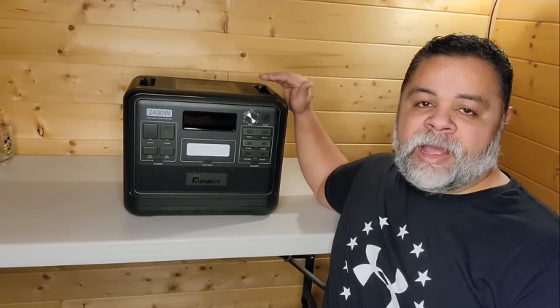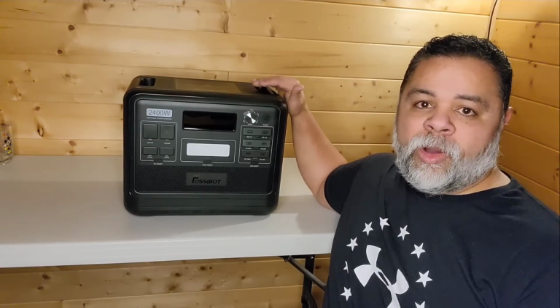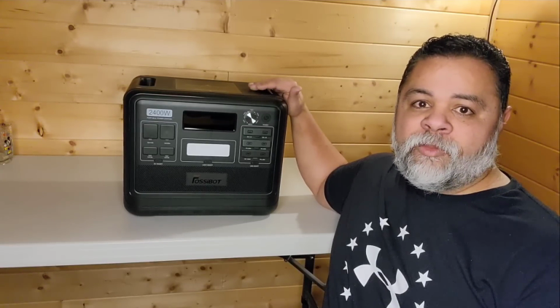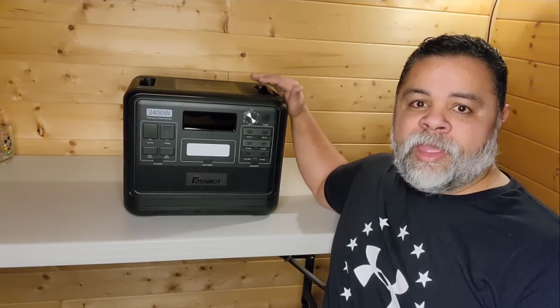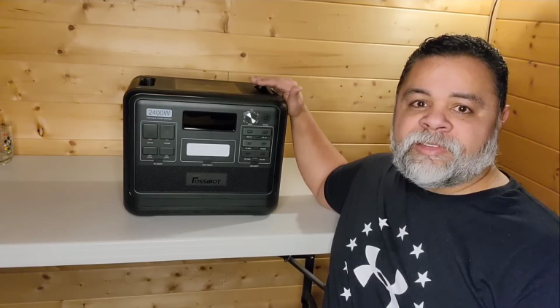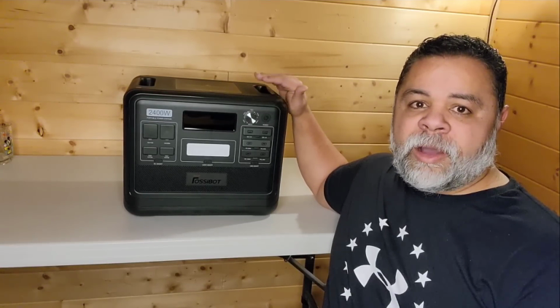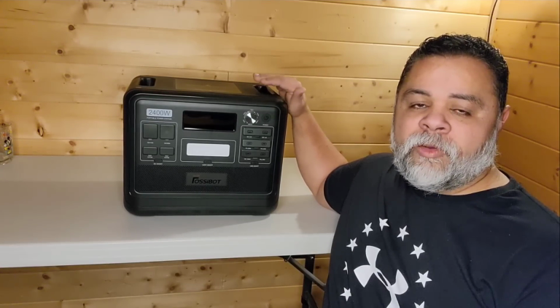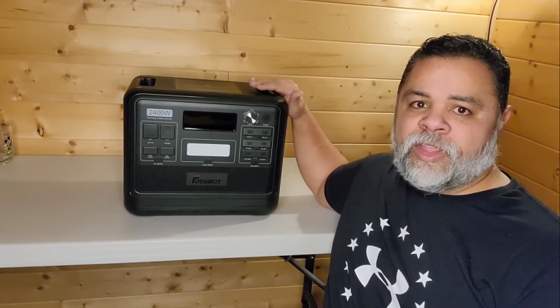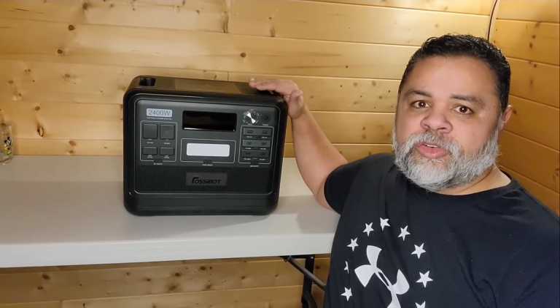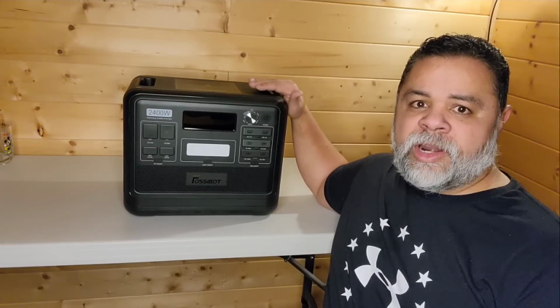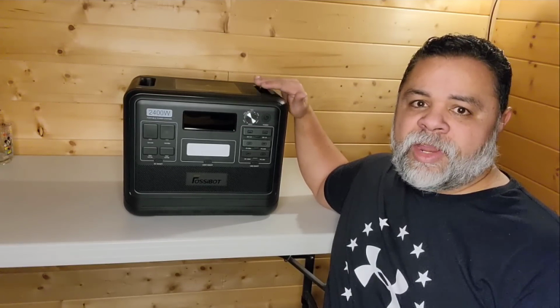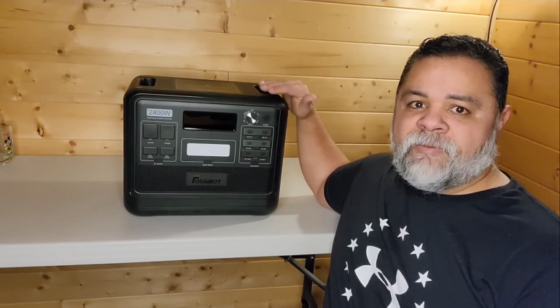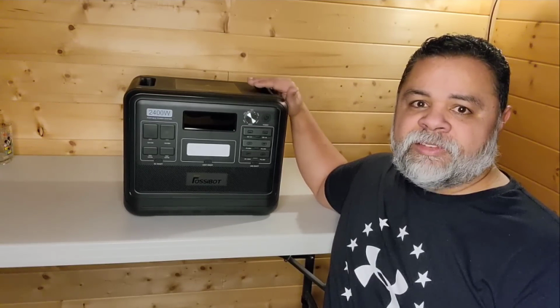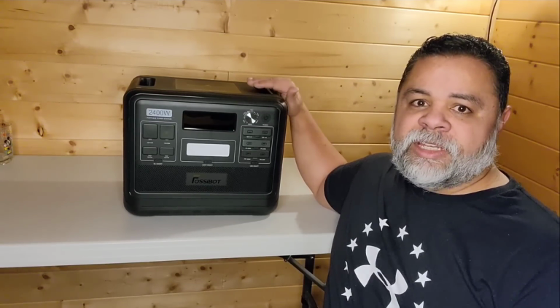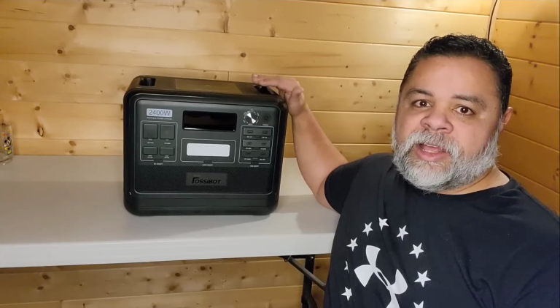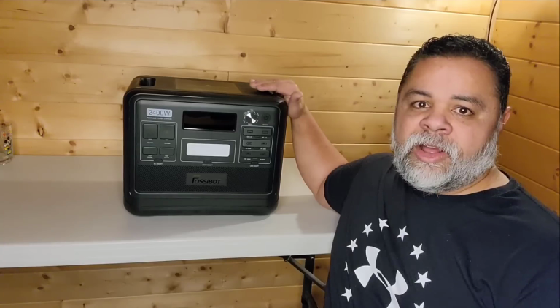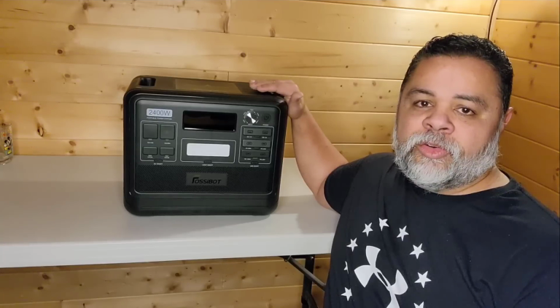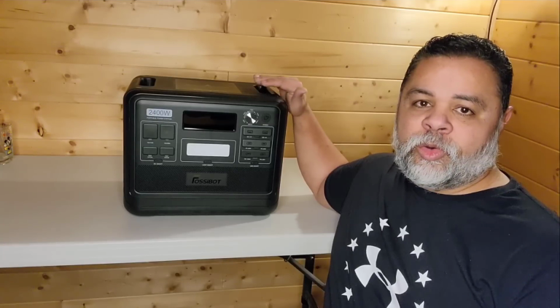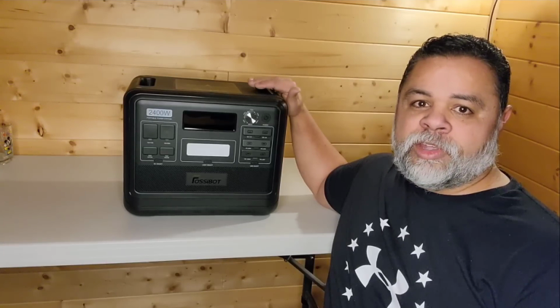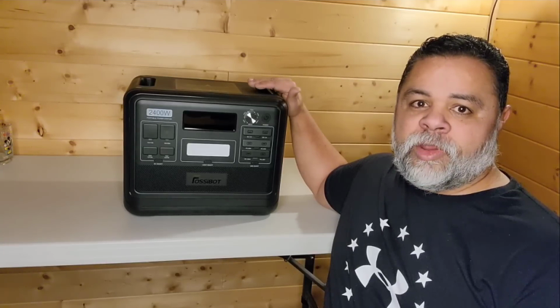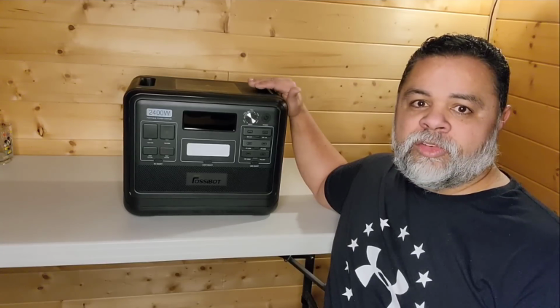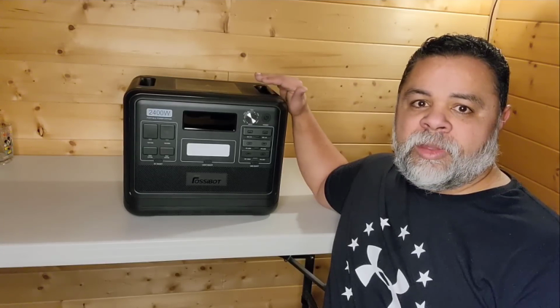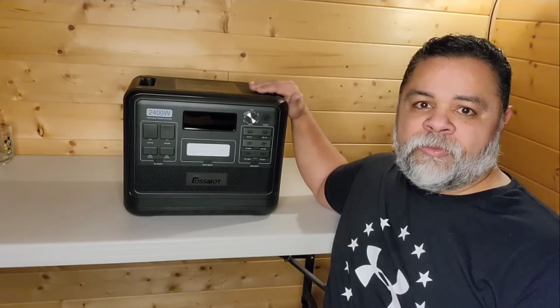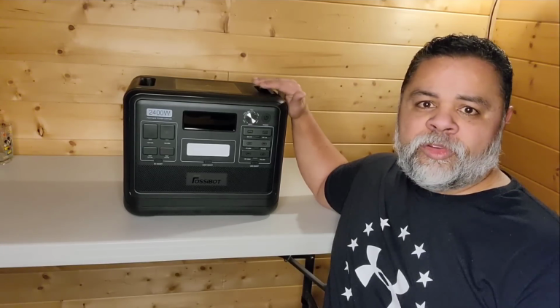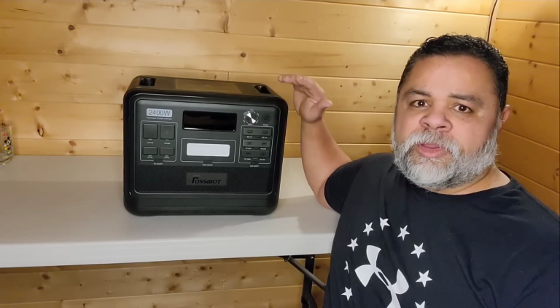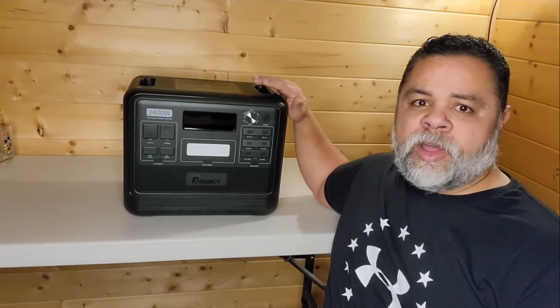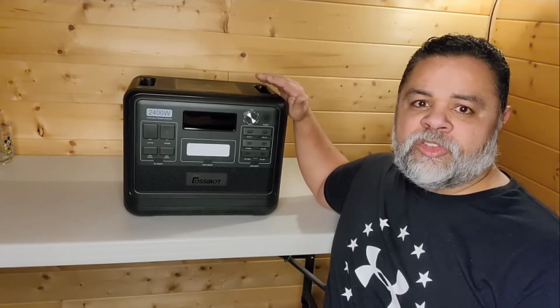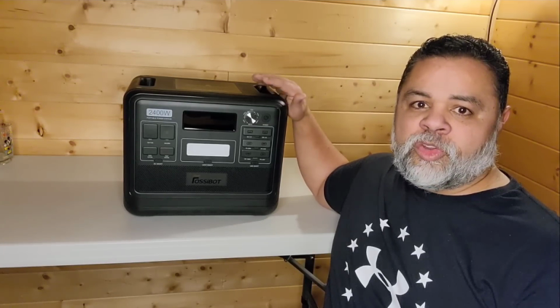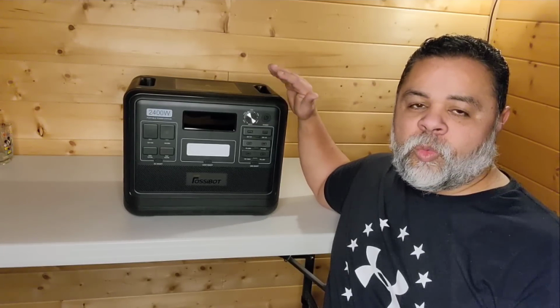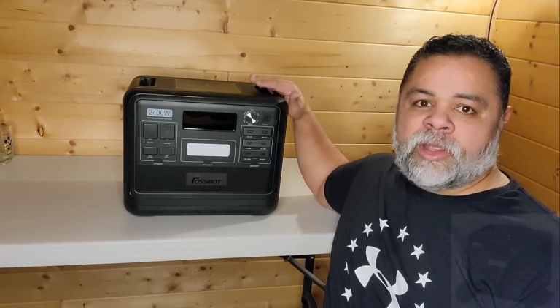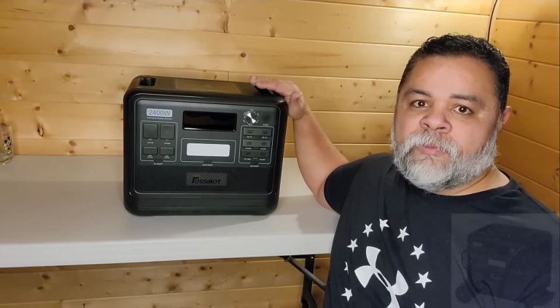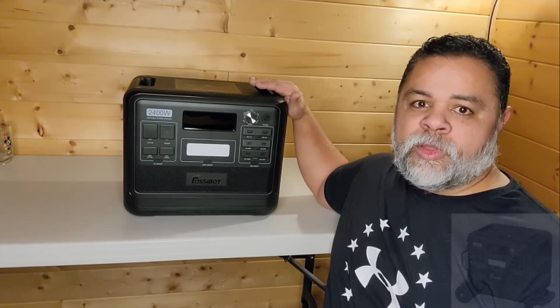However, it has a couple of features on it that I haven't seen on other solar generators. But first, let me go ahead and show you what it comes with.